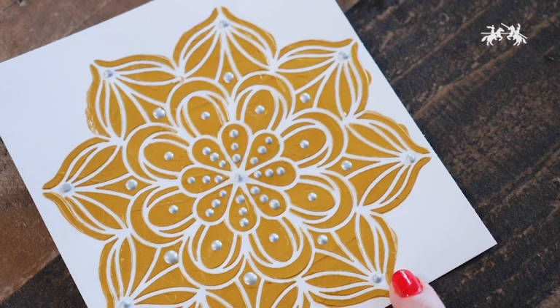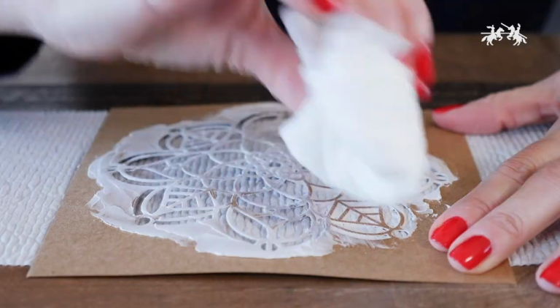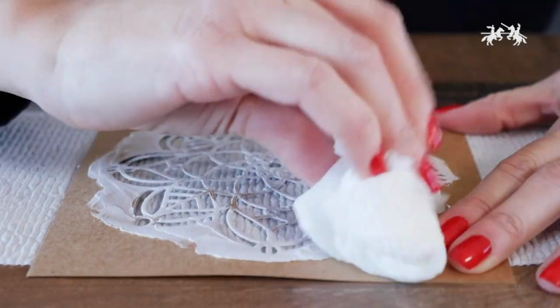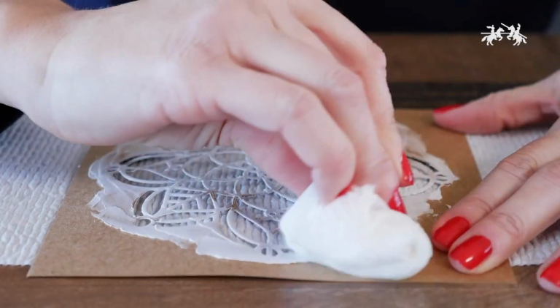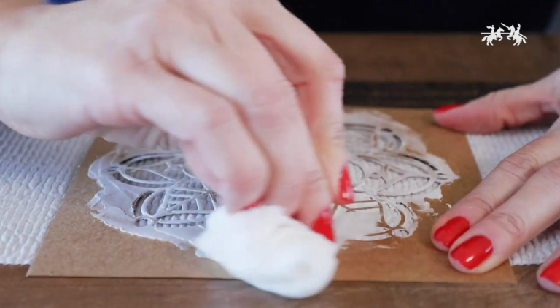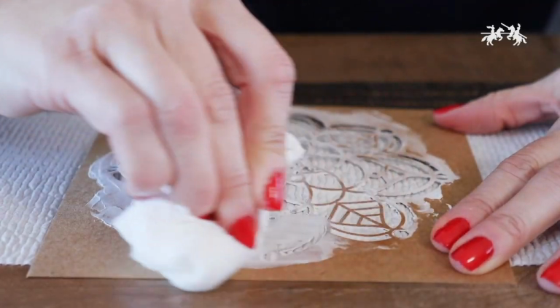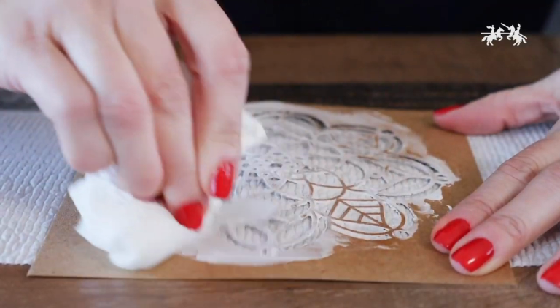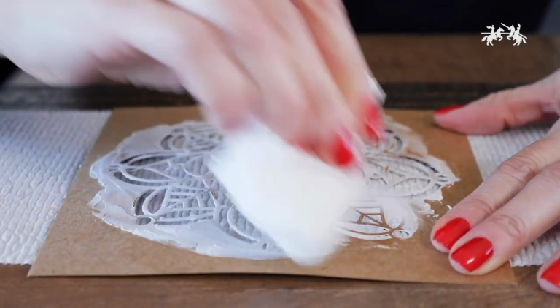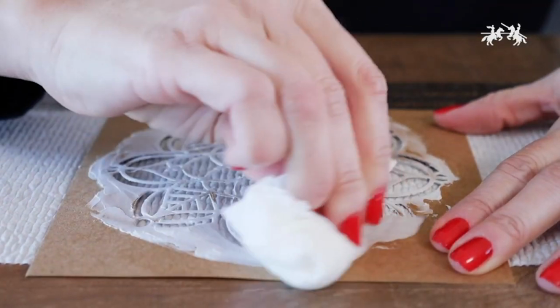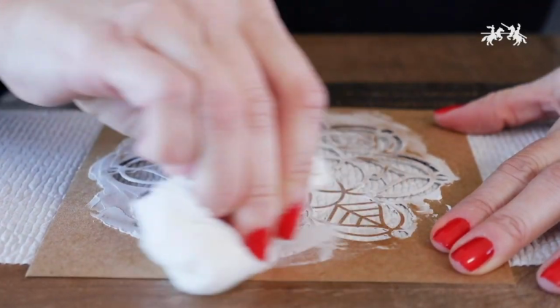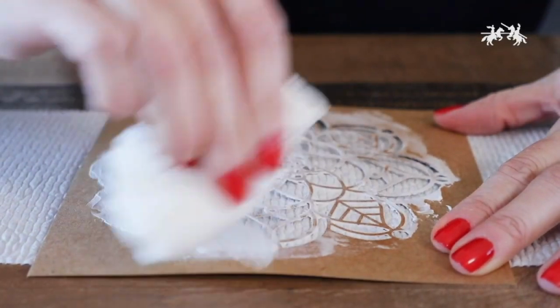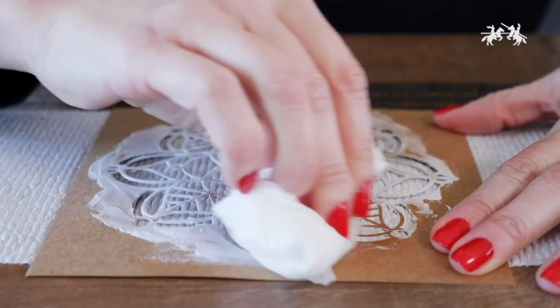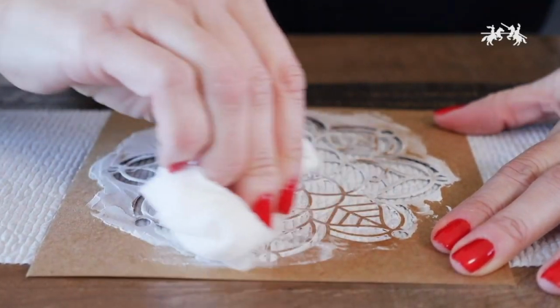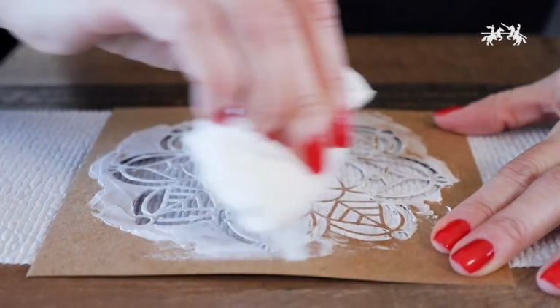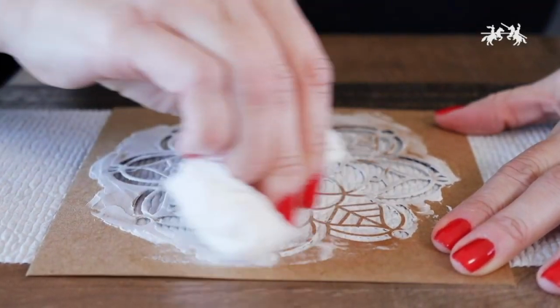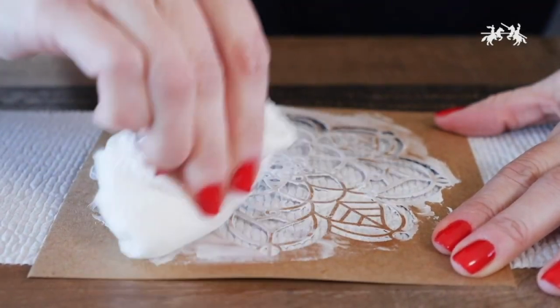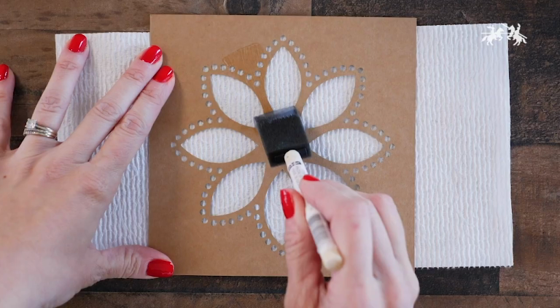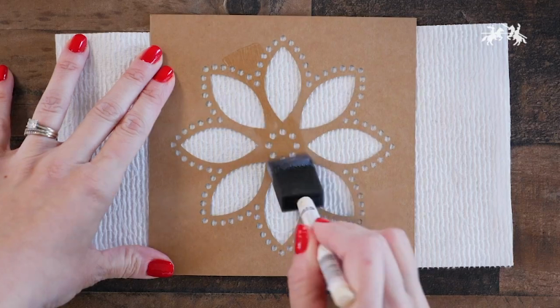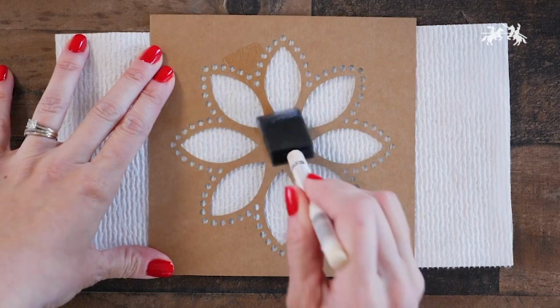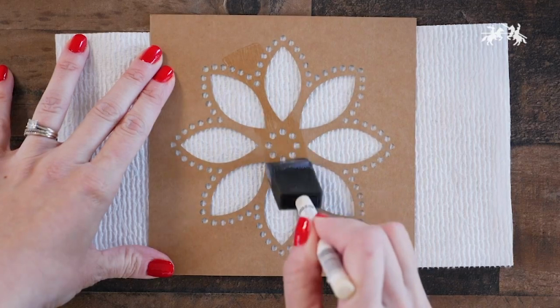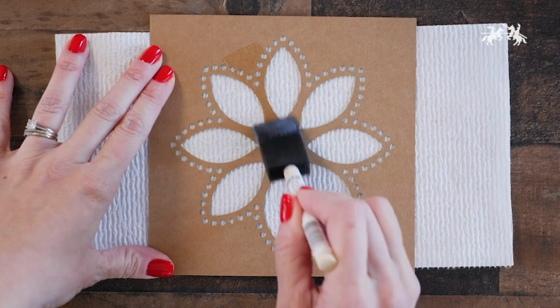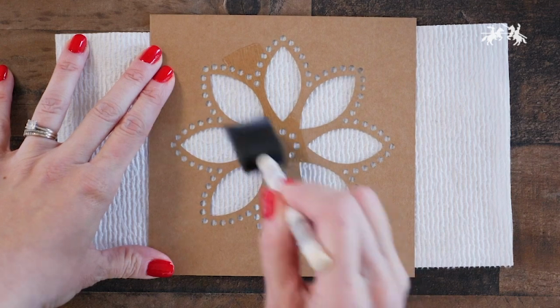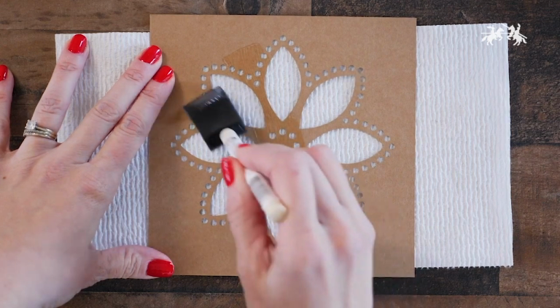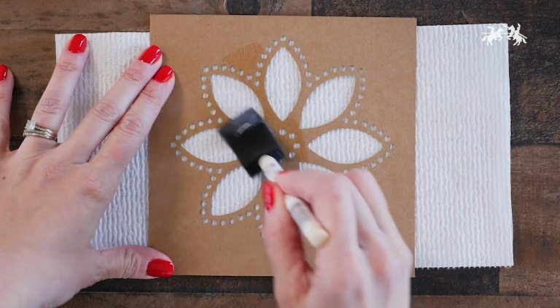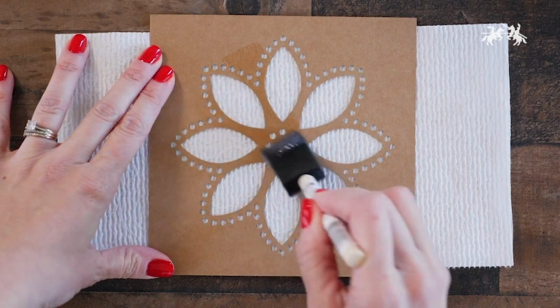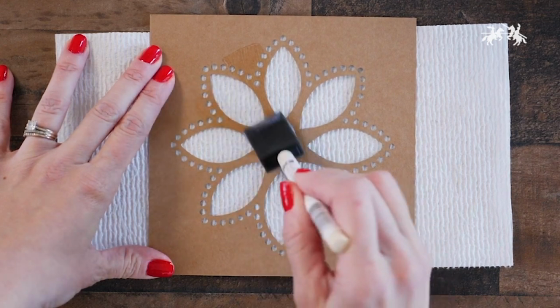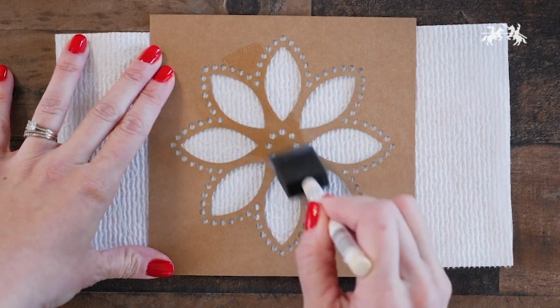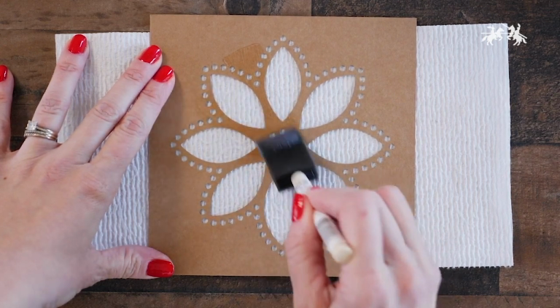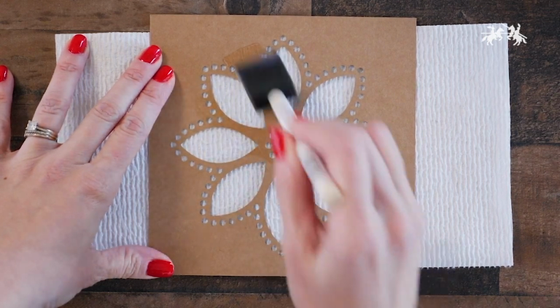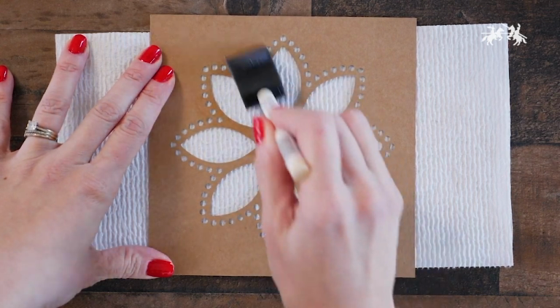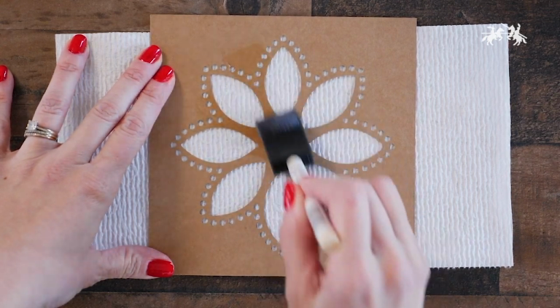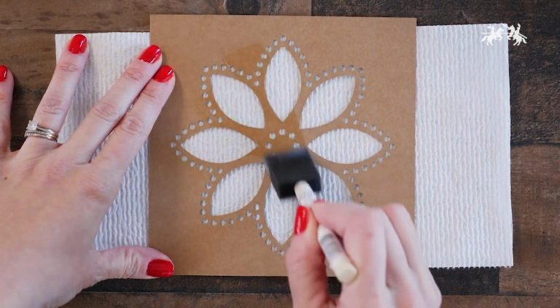When you're finished, just wipe off your stencil with a cloth or add a coat of glaze medium to extend its life.